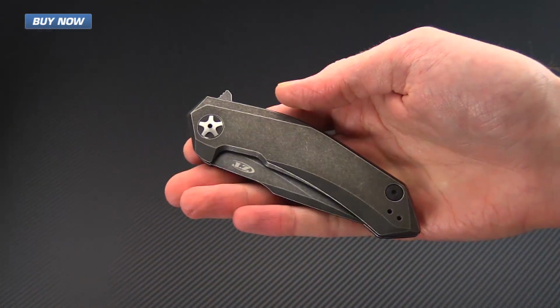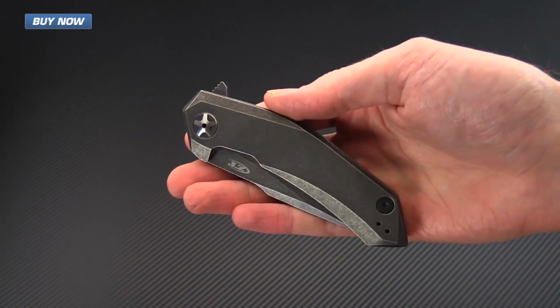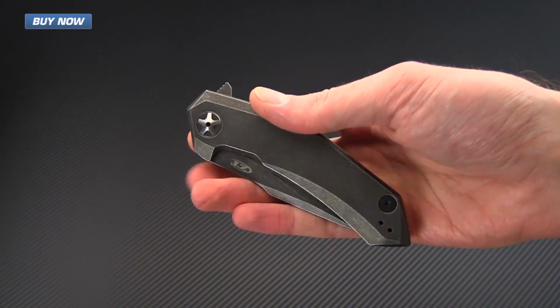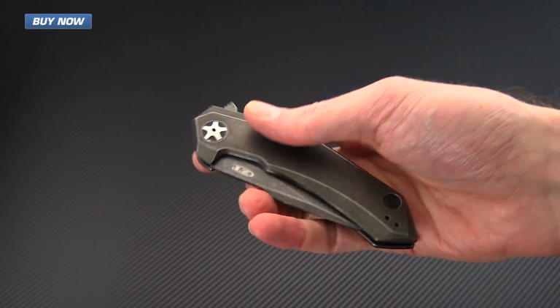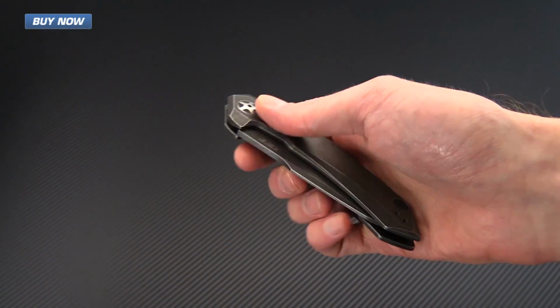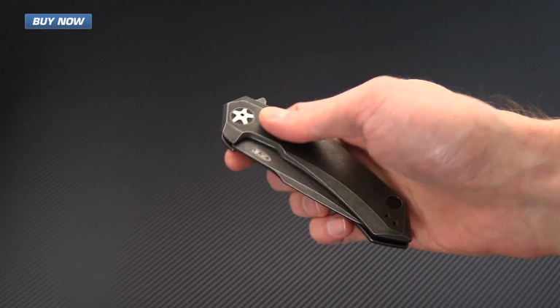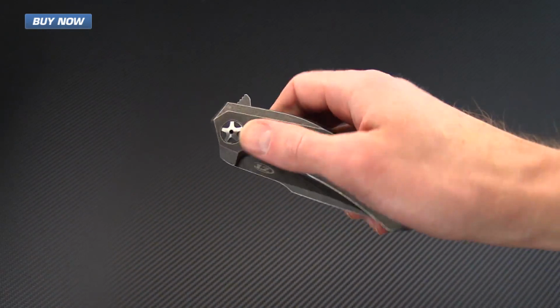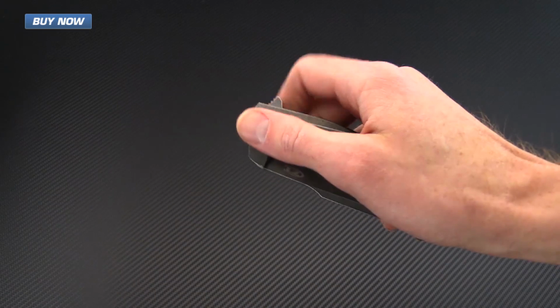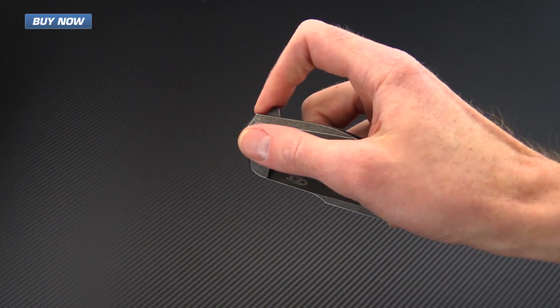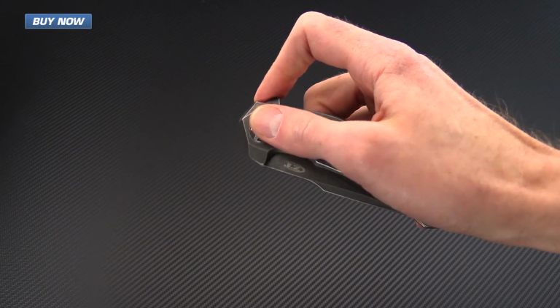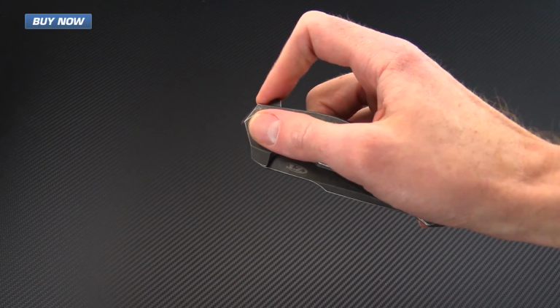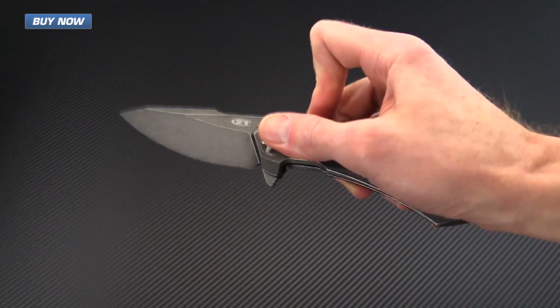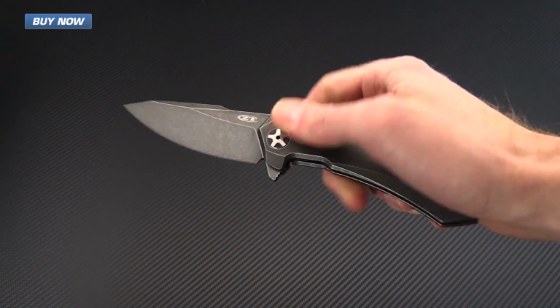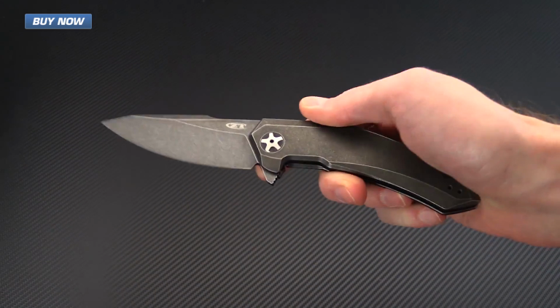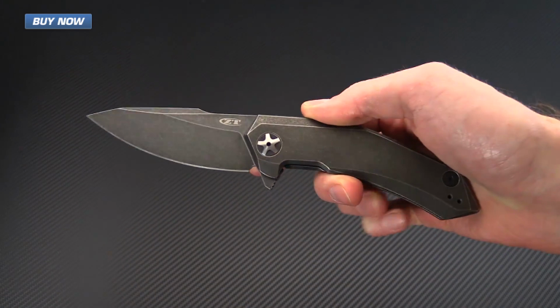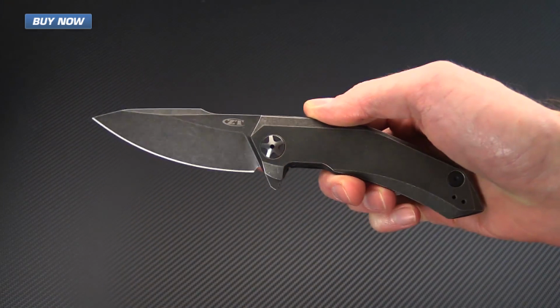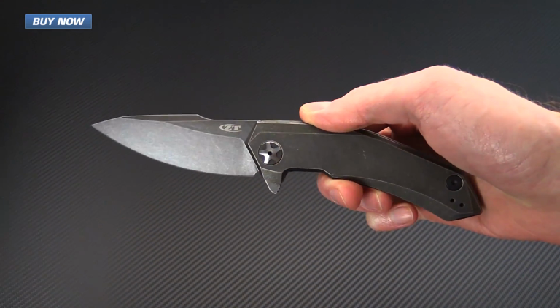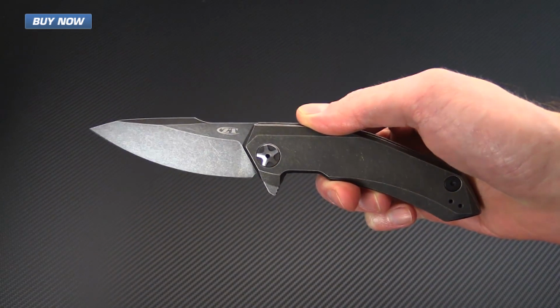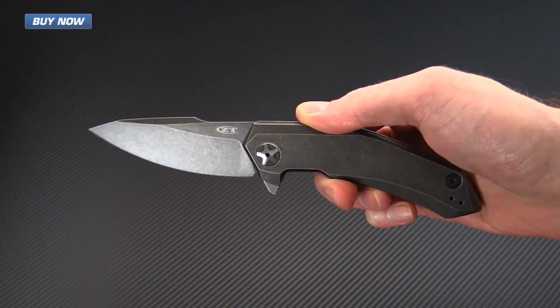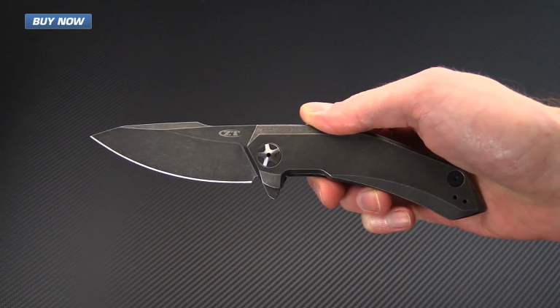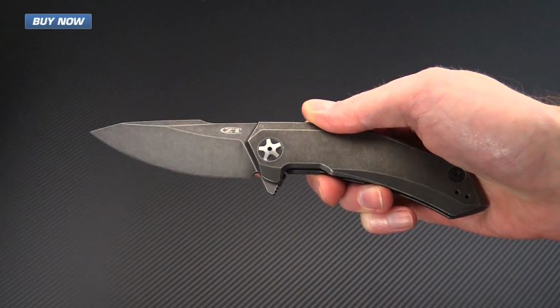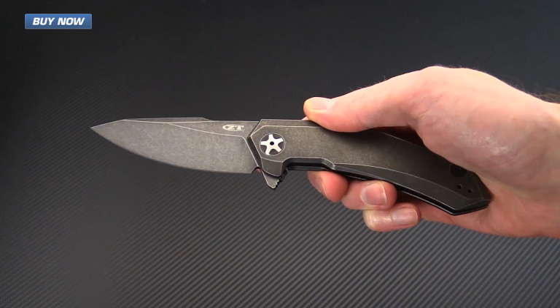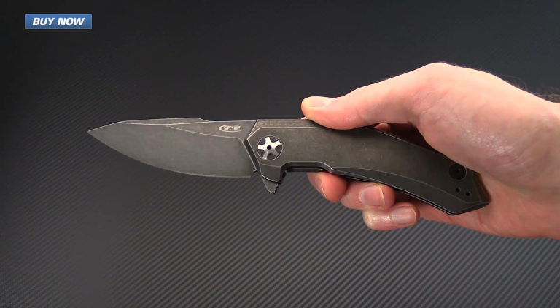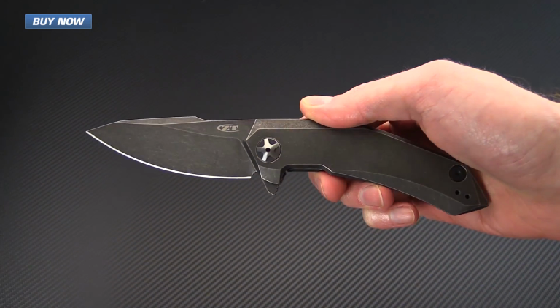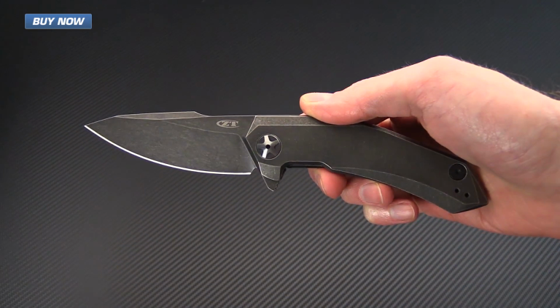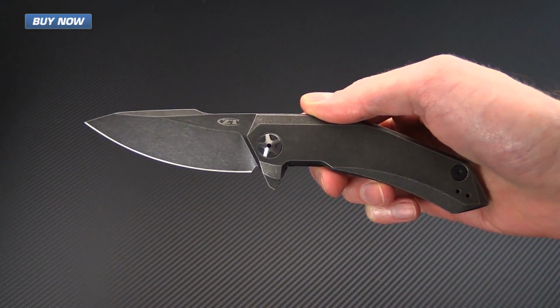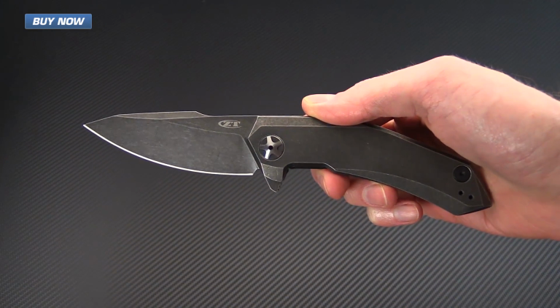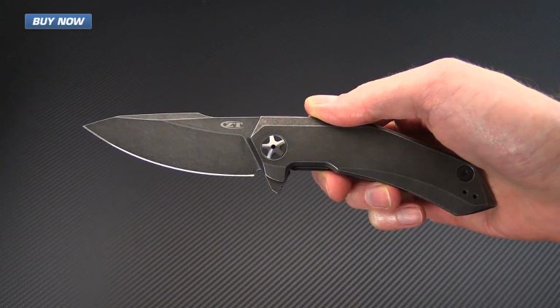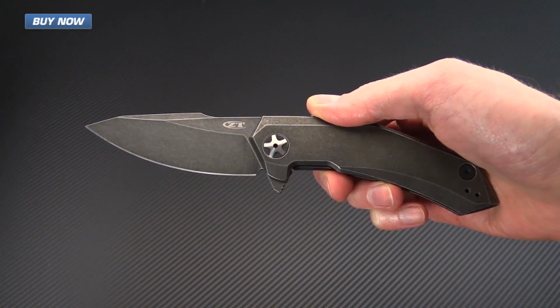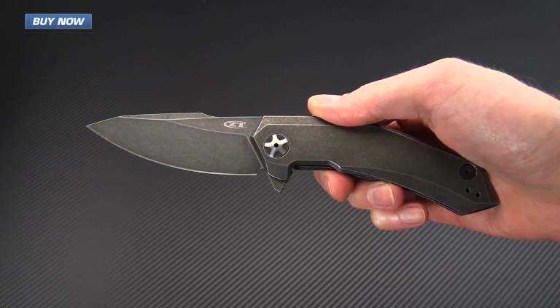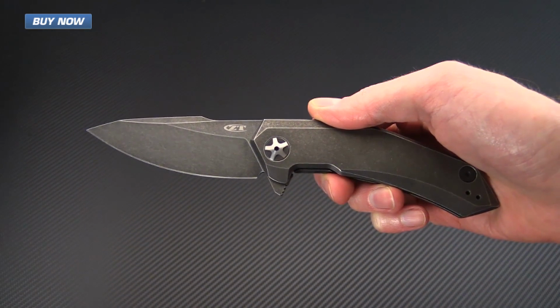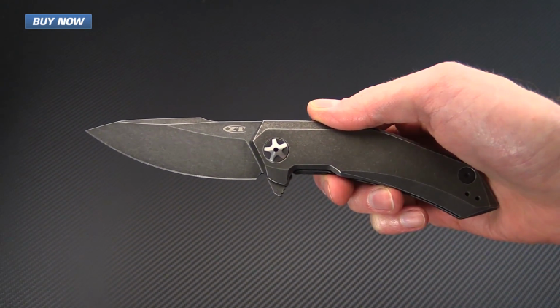I've already done an overview on the regular 0095 from Zero Tolerance and I'm going to link to that video here.